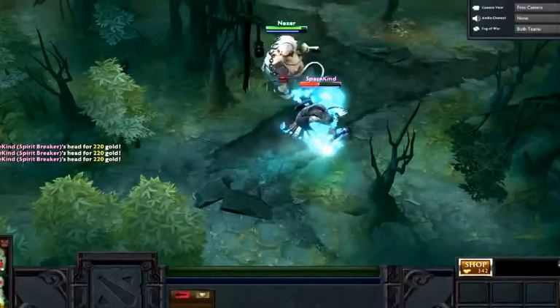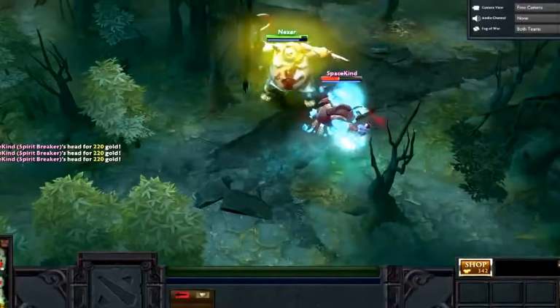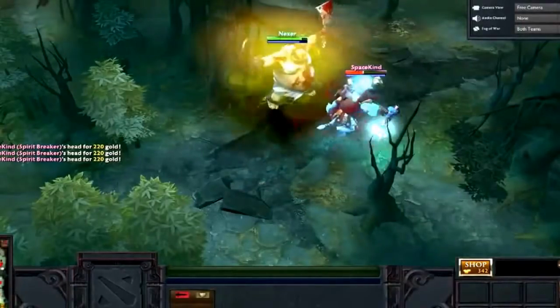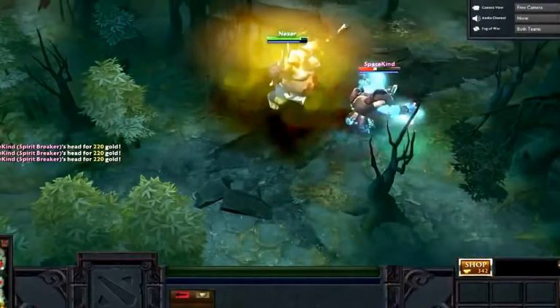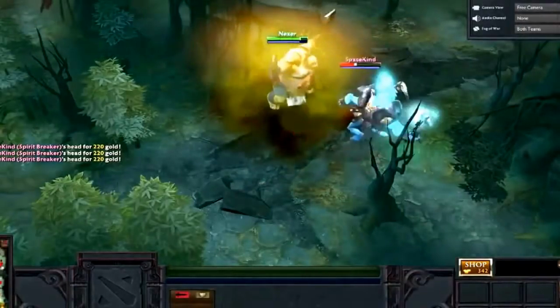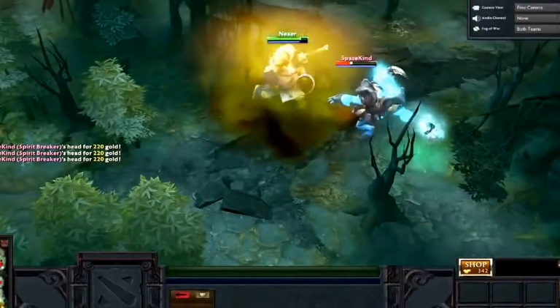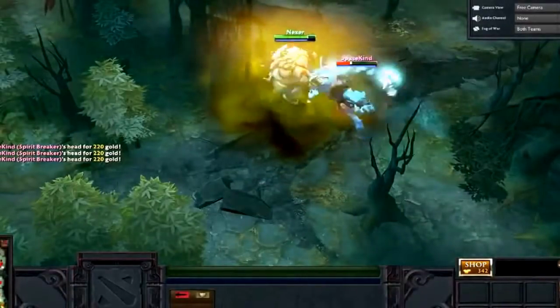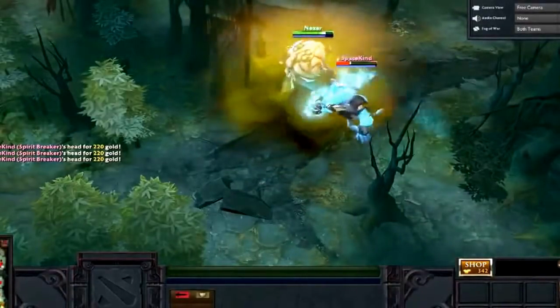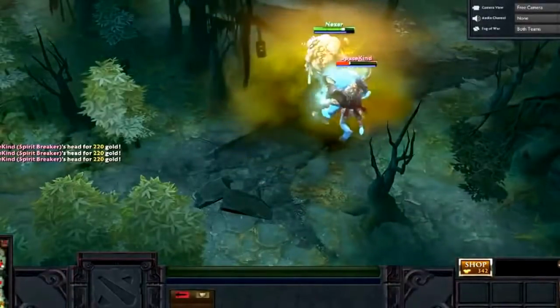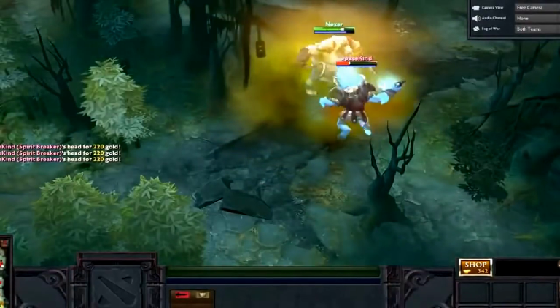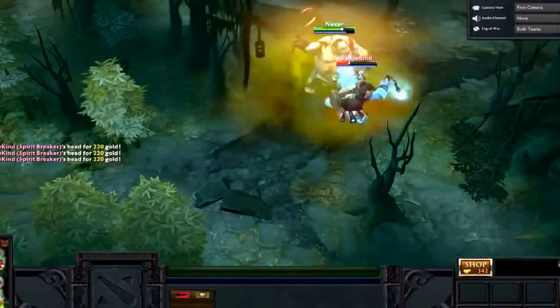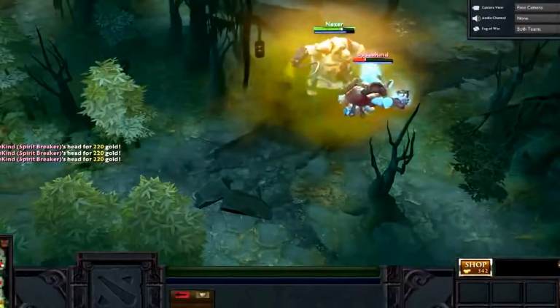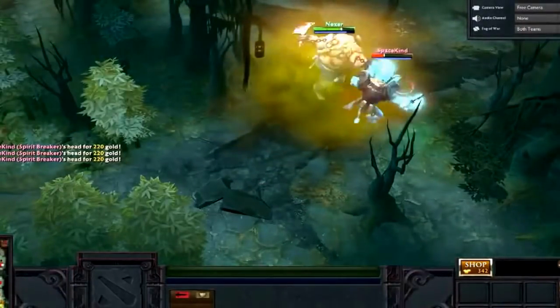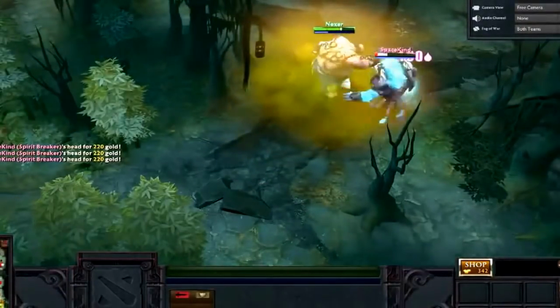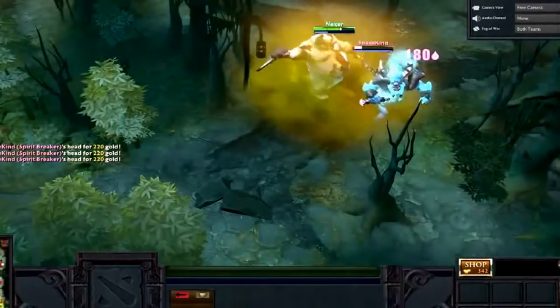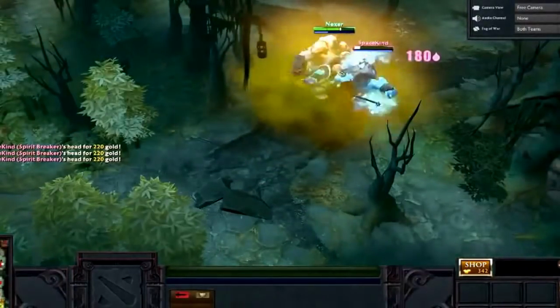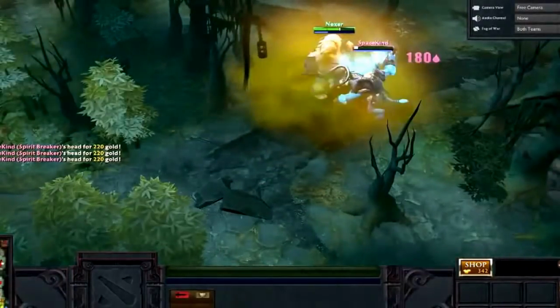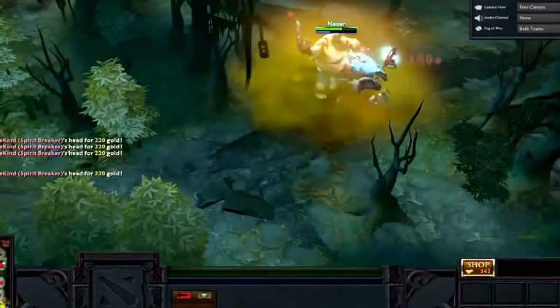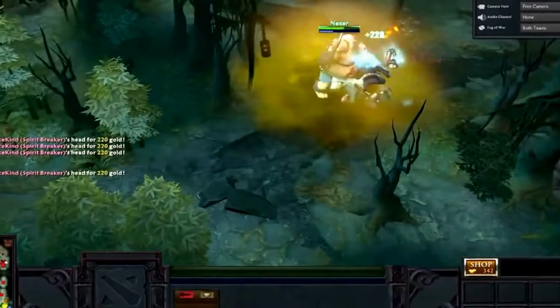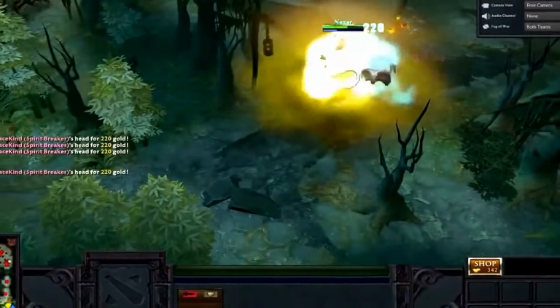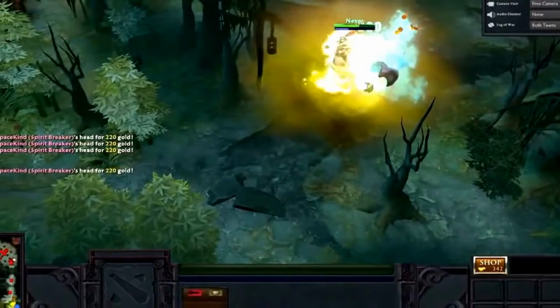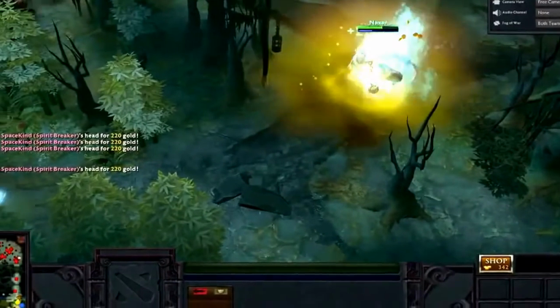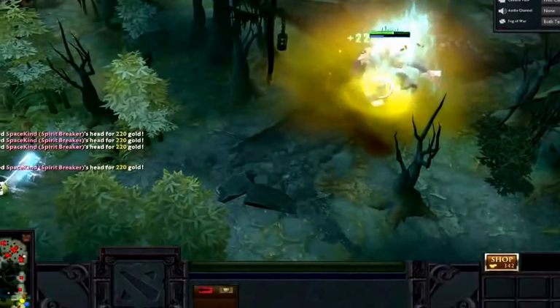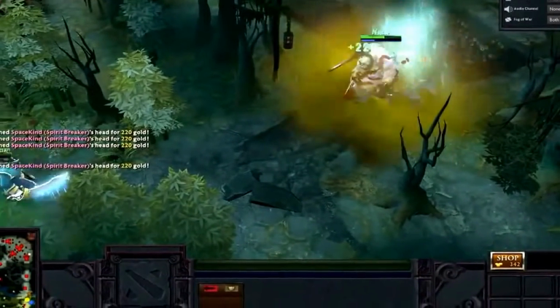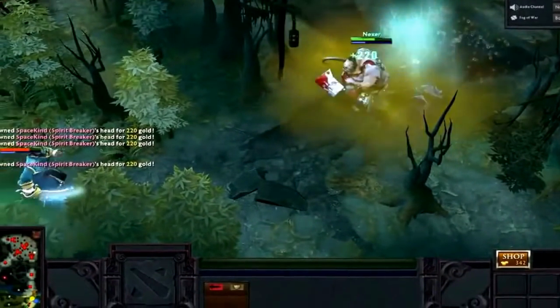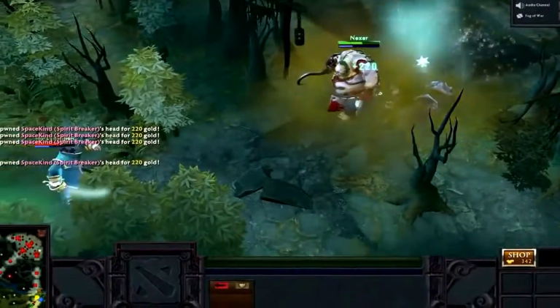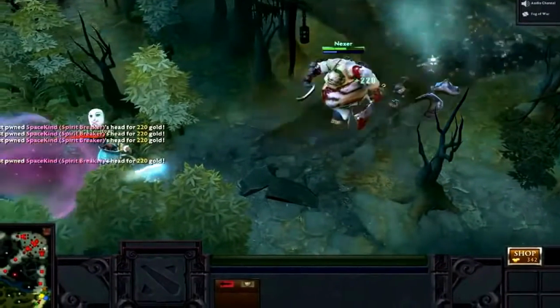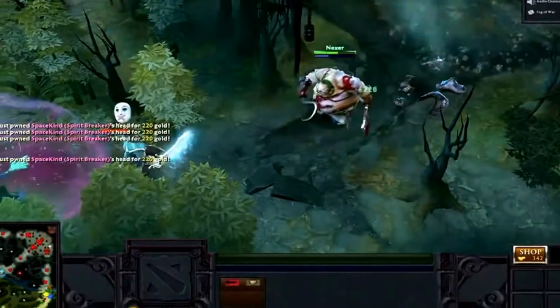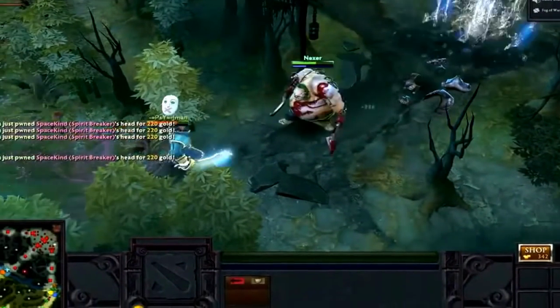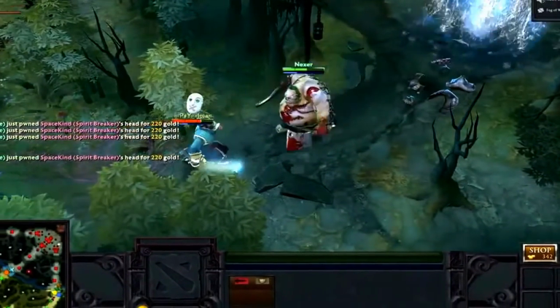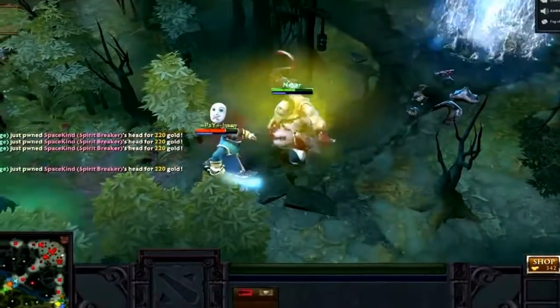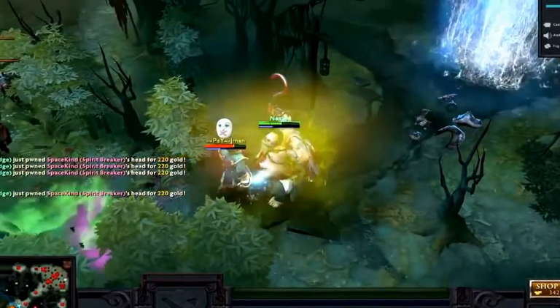Roshan respawns every 10 minutes, and once he is killed a third time he will also drop an additional item called cheese, which can be consumed to recover a large portion of health and mana instantly. If your hero is killed, you will lose gold and have to wait to respawn. The amount and duration of both depends on your level.